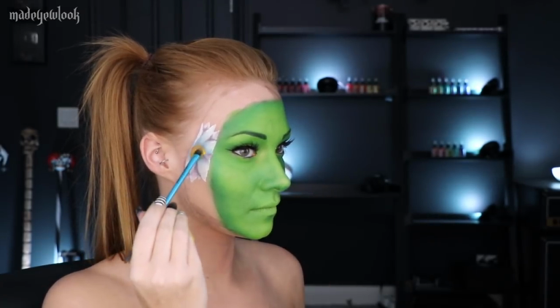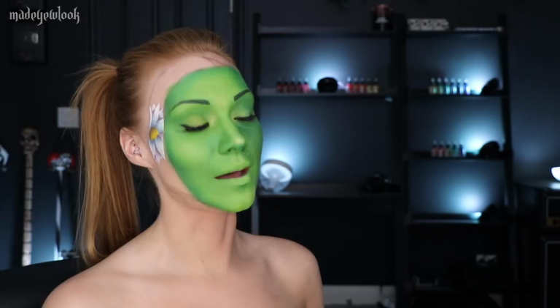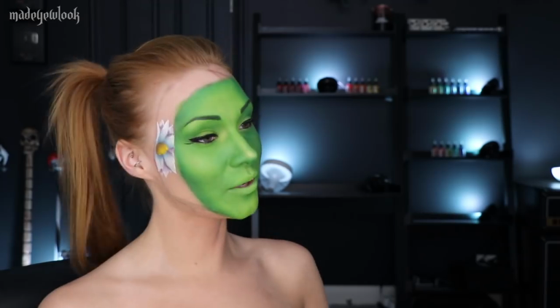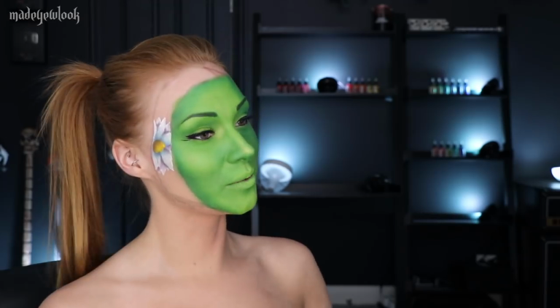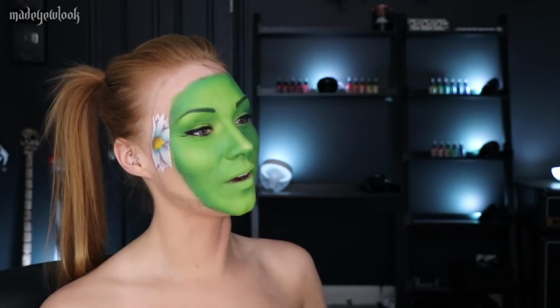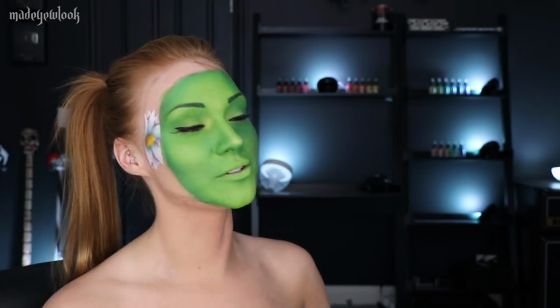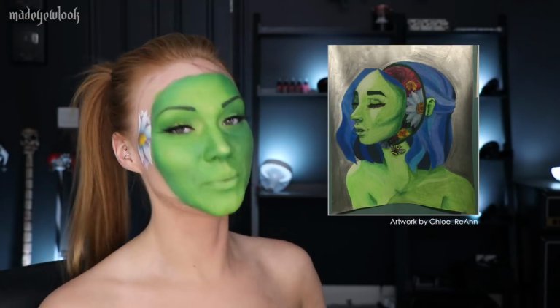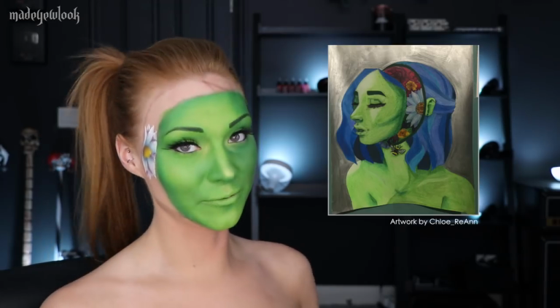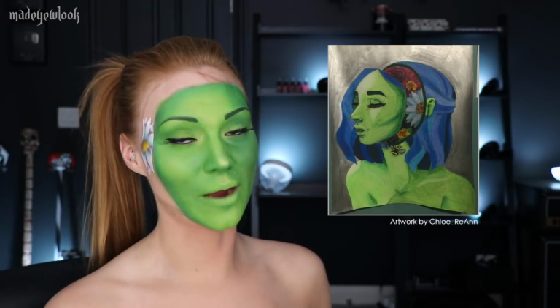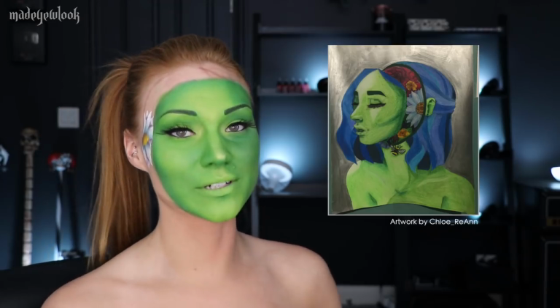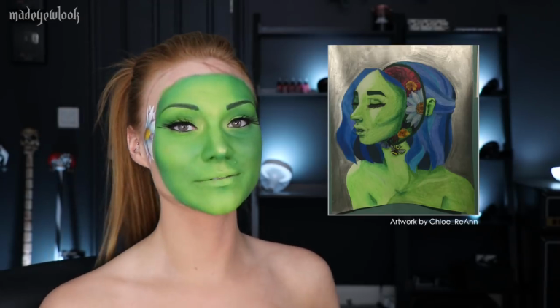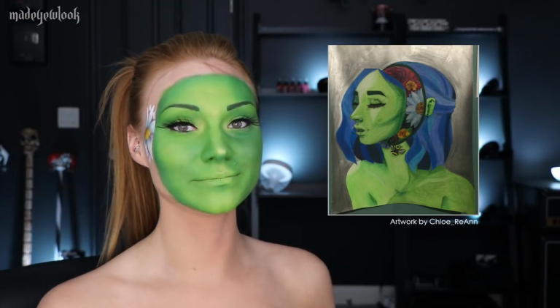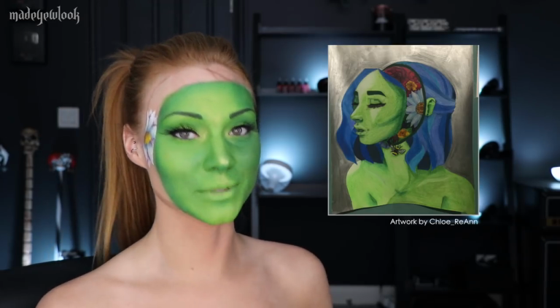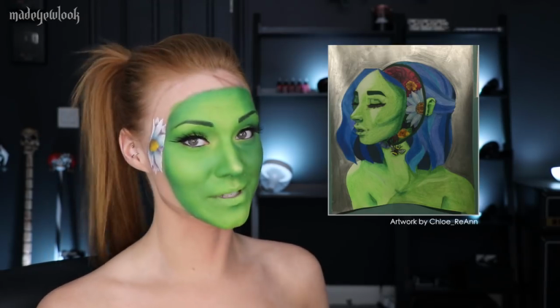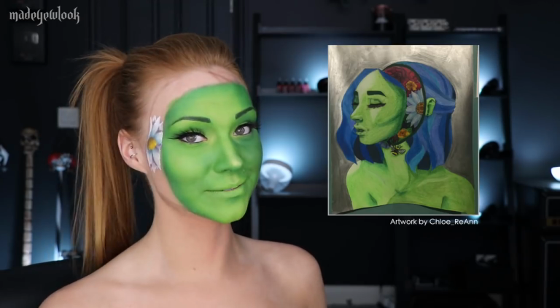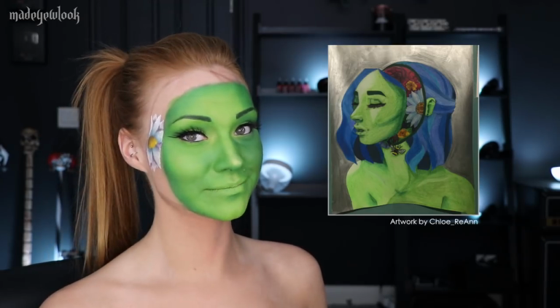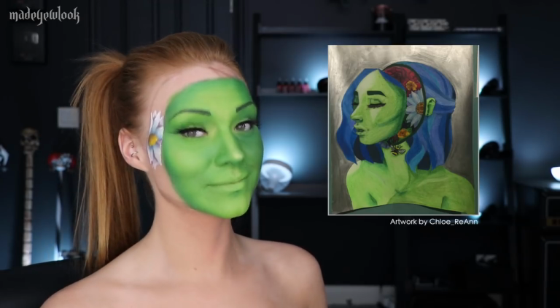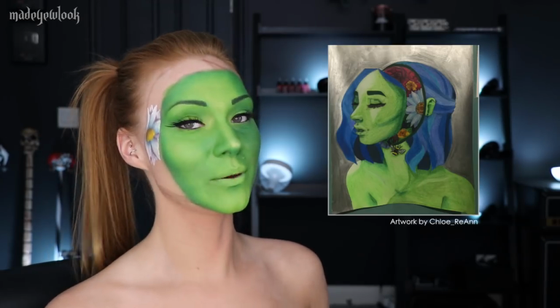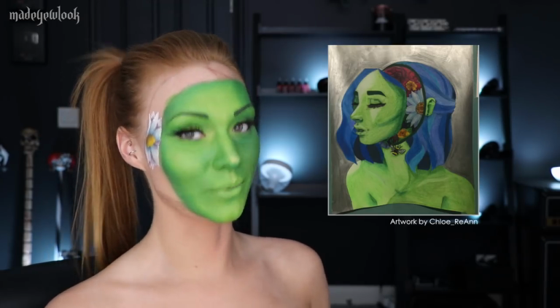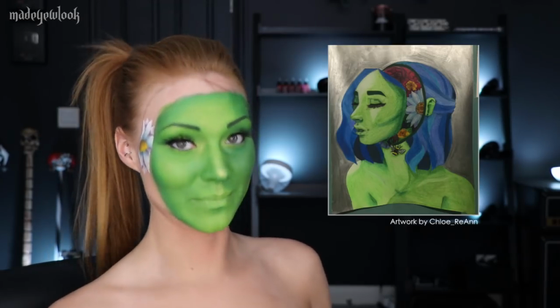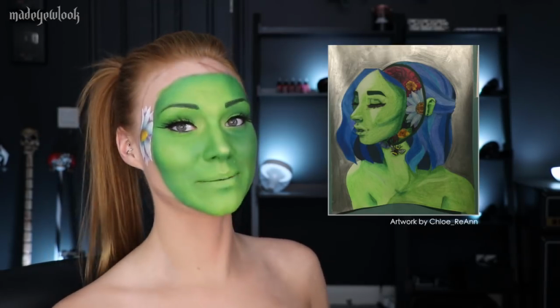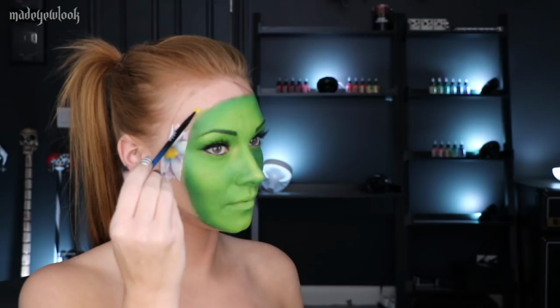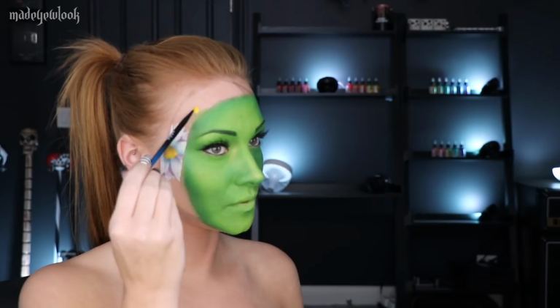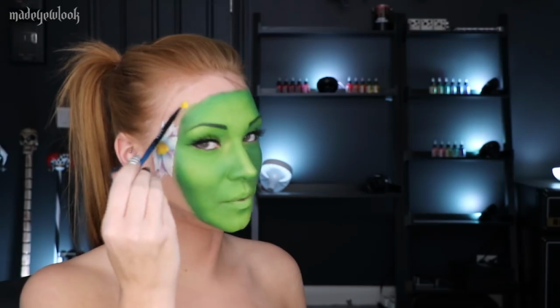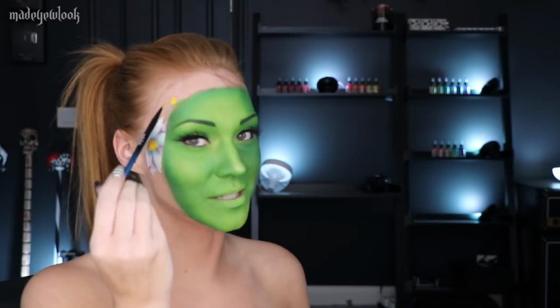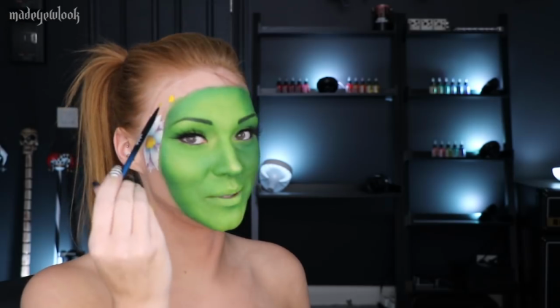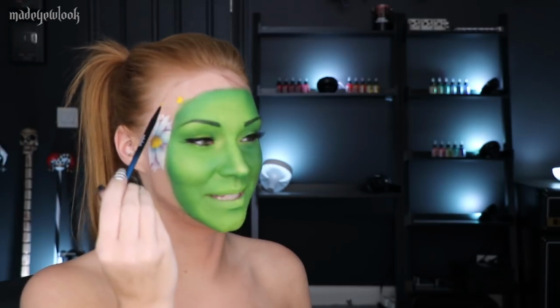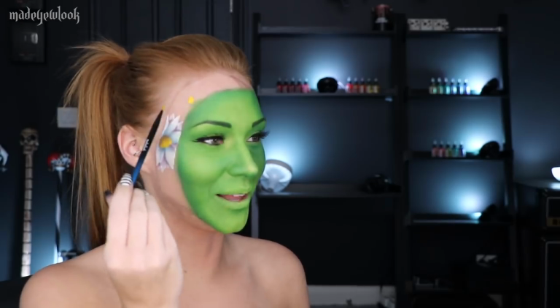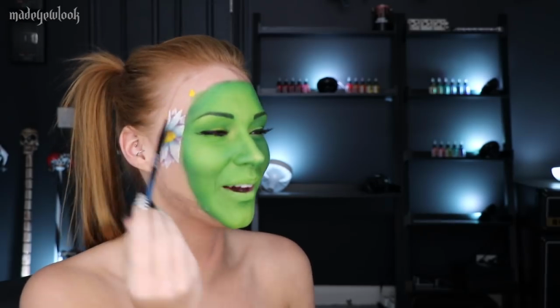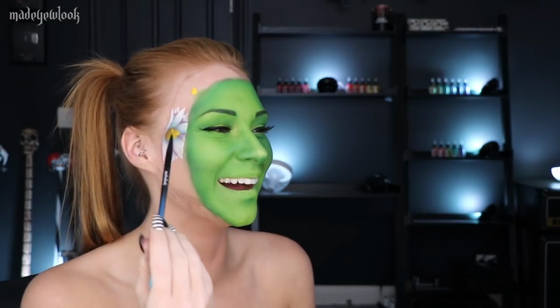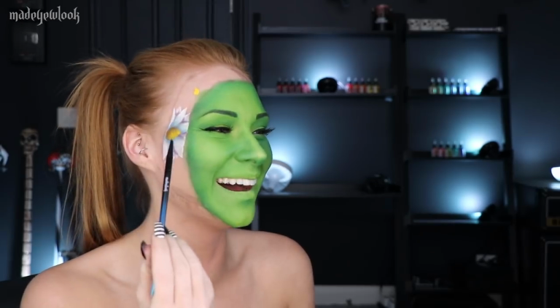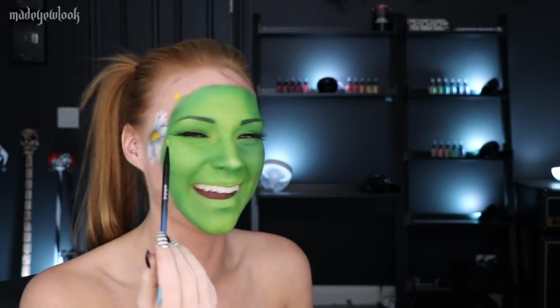I'm then going to move on to the red flowers using red body paint. Surprise — I'm using yellow! Haha!